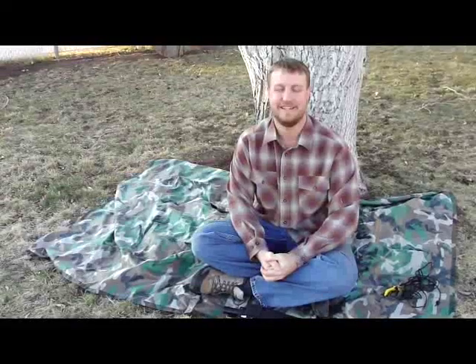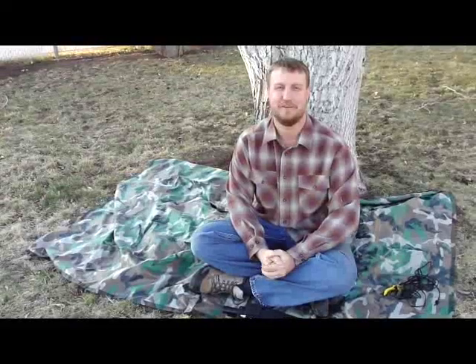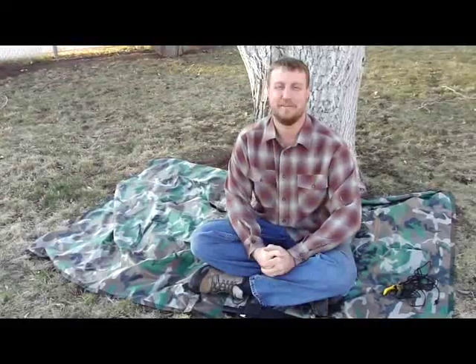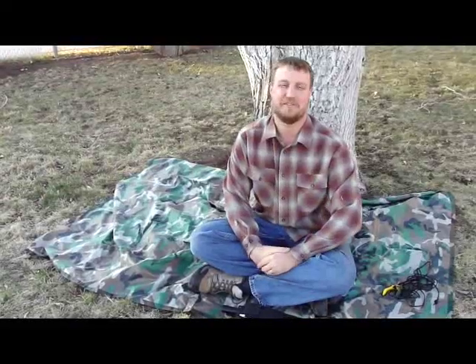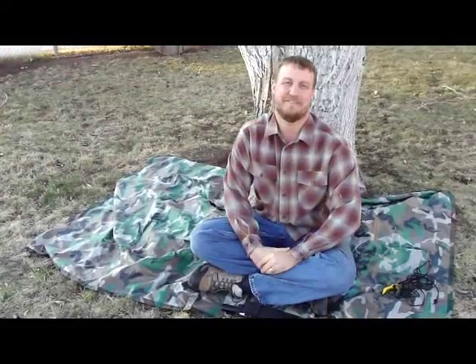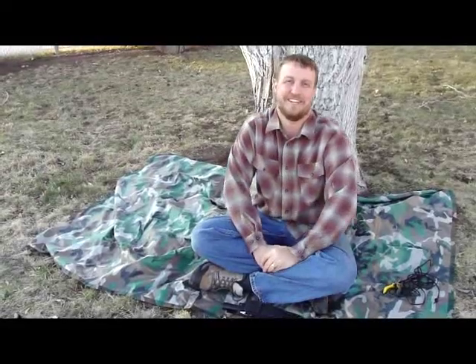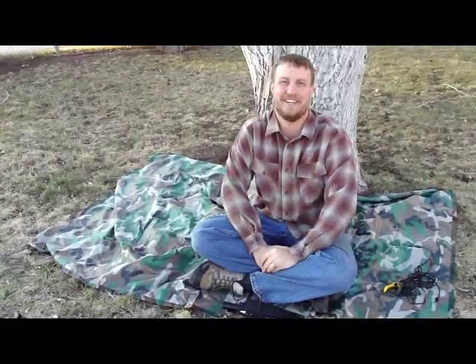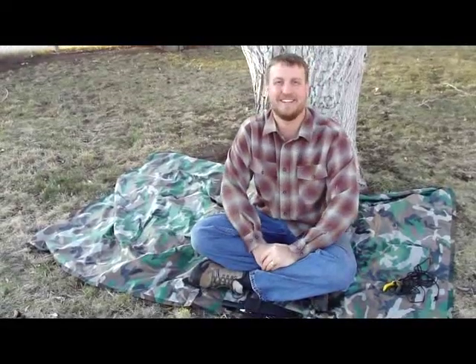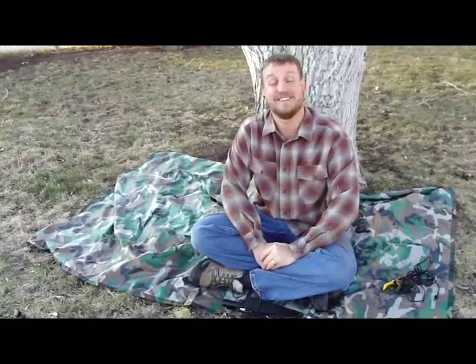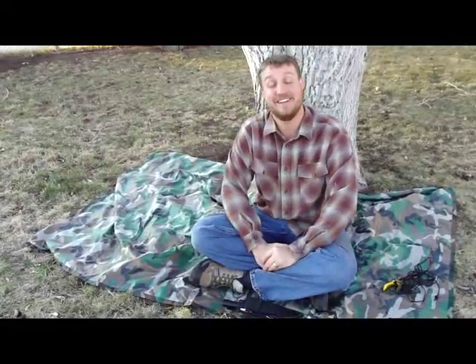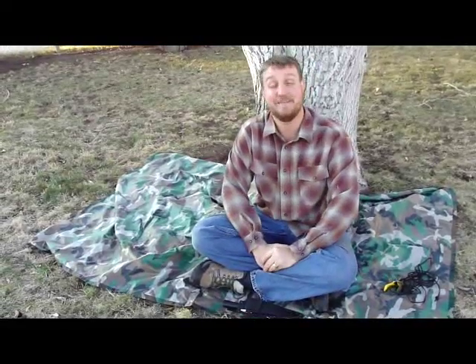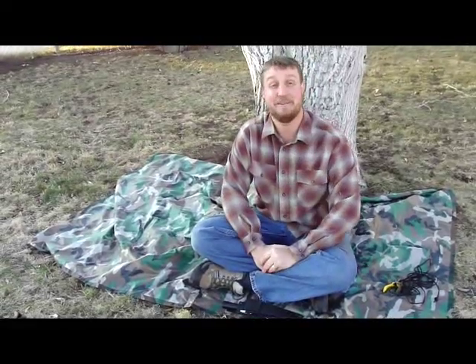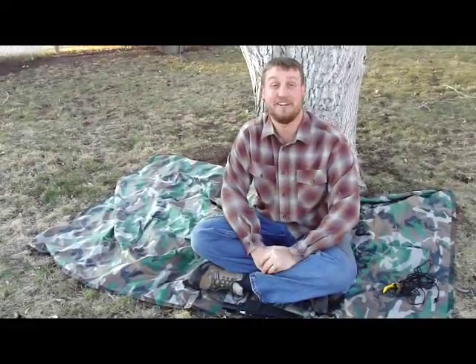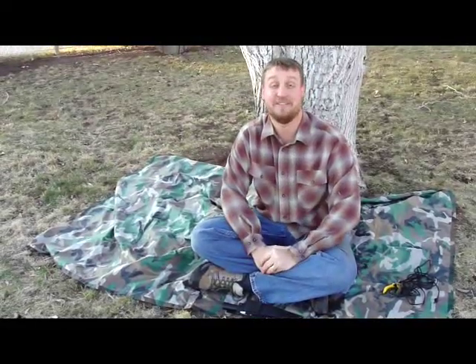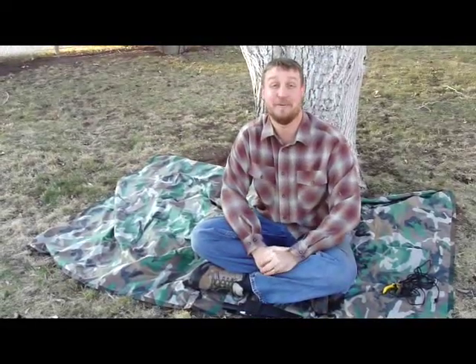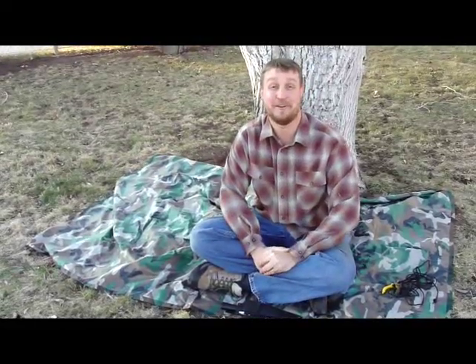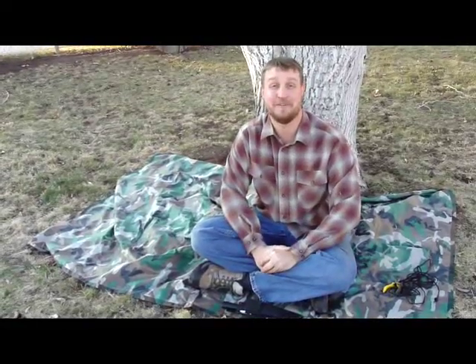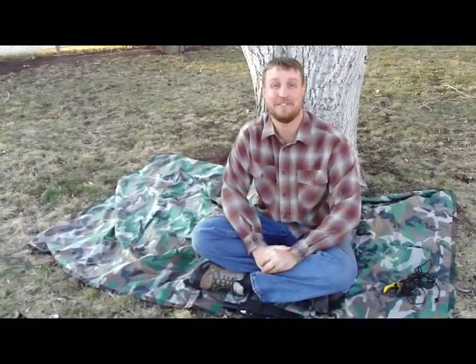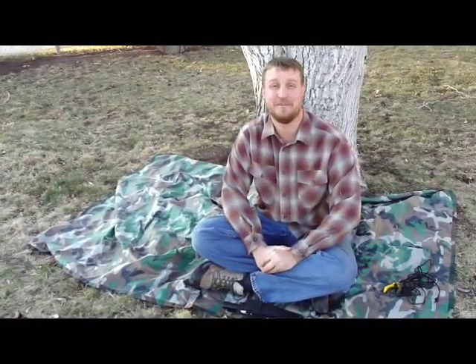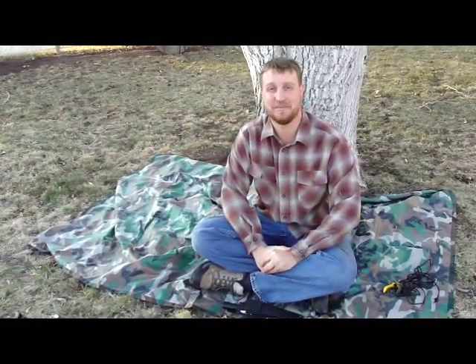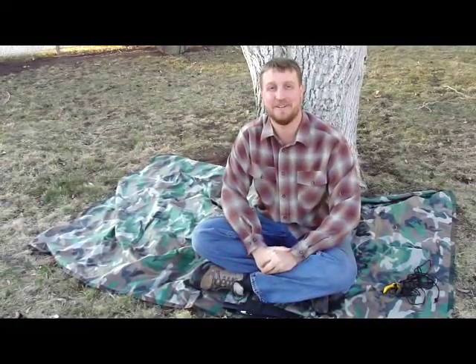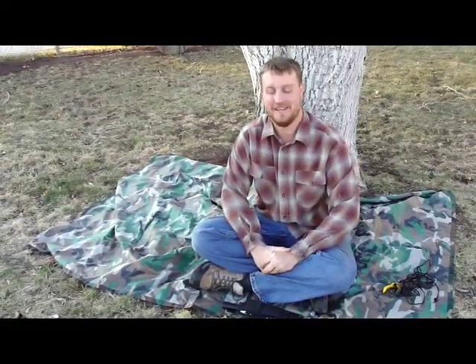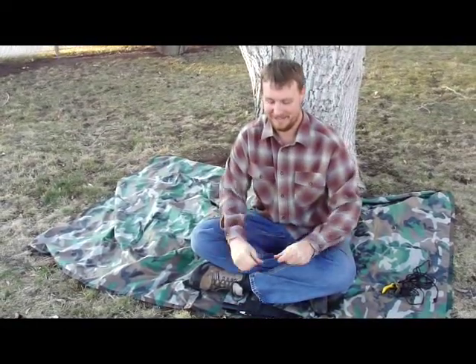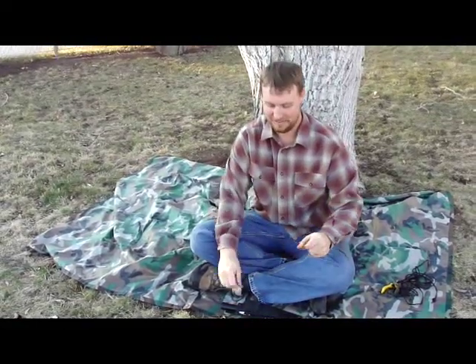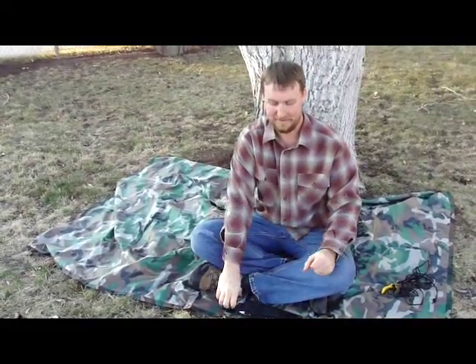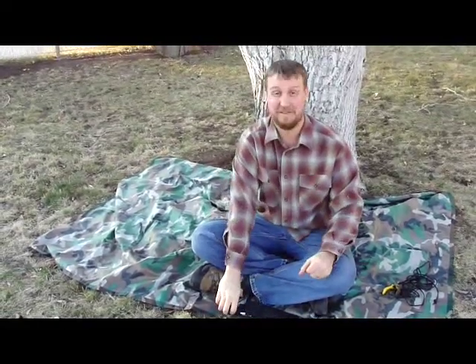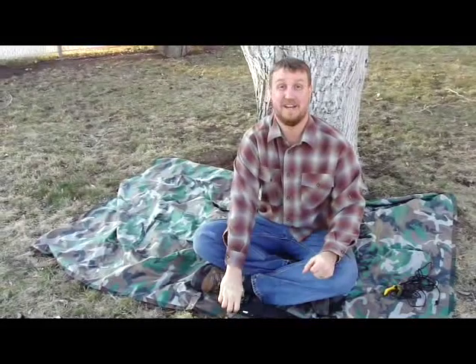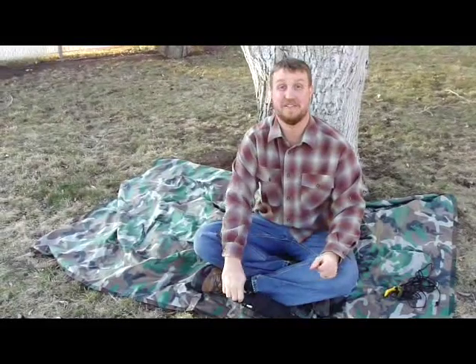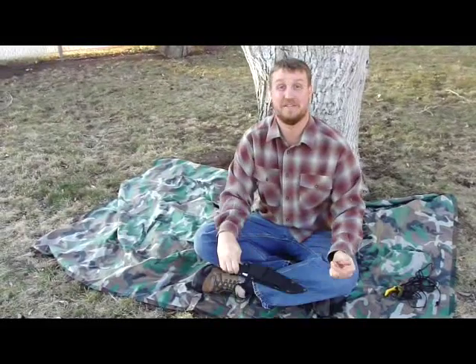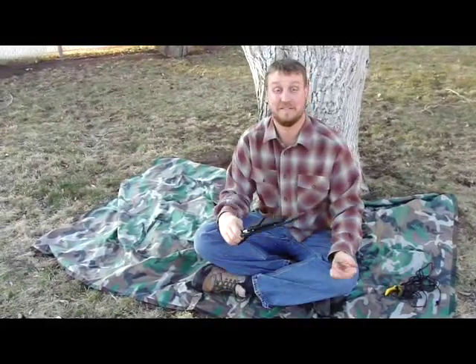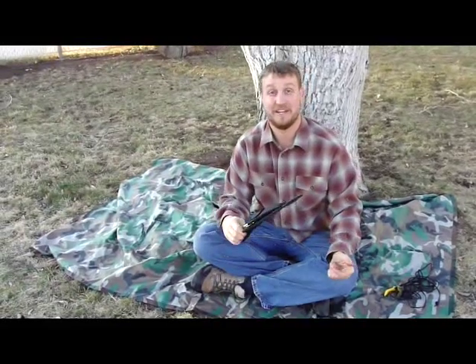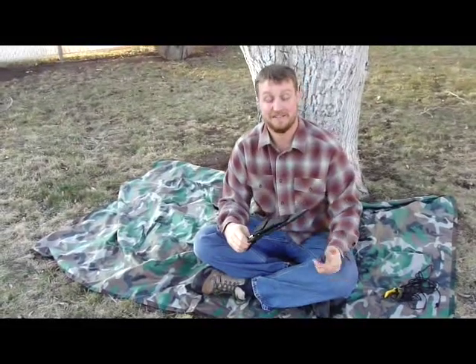Hi there, welcome to Survivor Geek again. Today I'm going to be talking to you about the Cold Steel Bushman. This is one of my favorite survival knives.